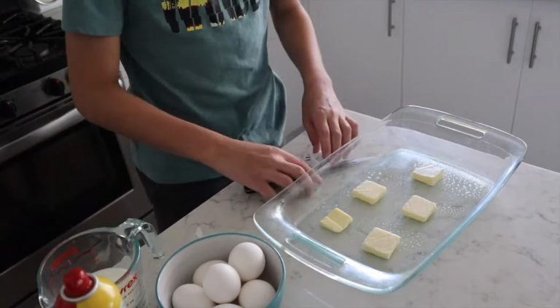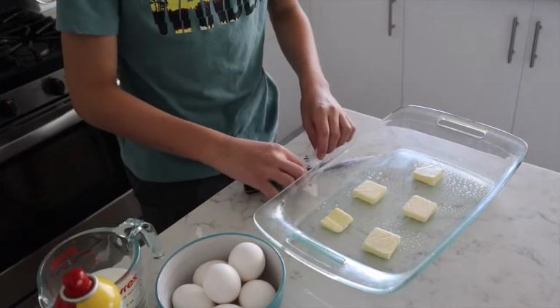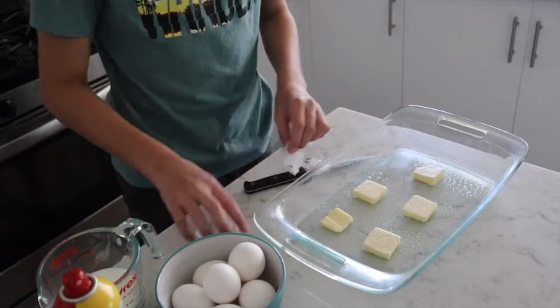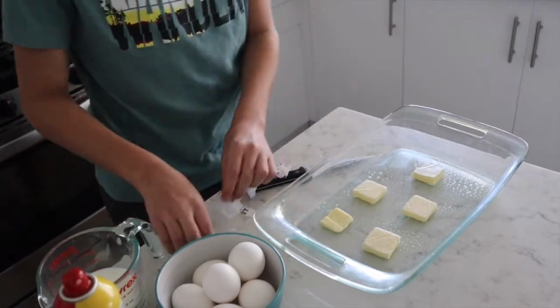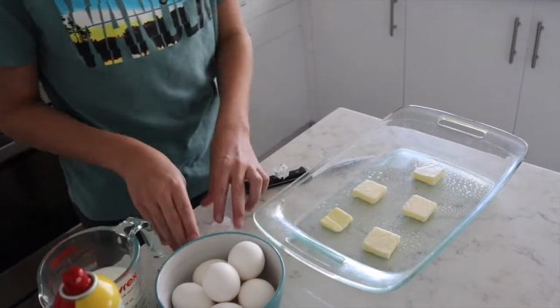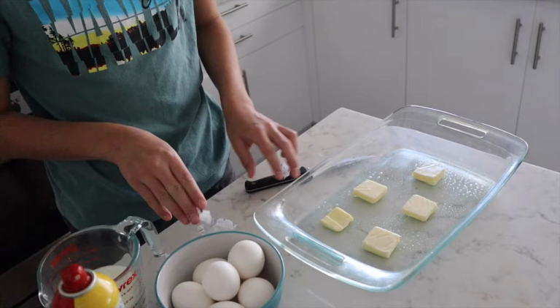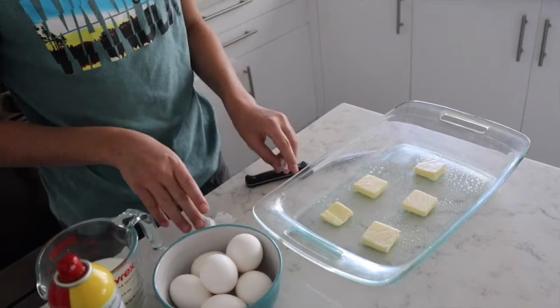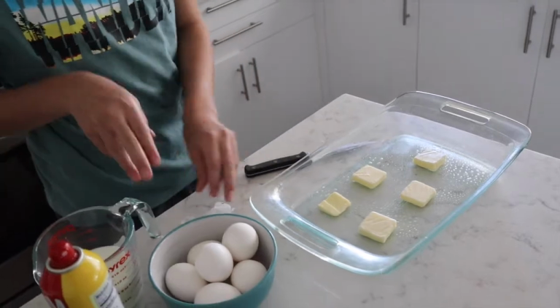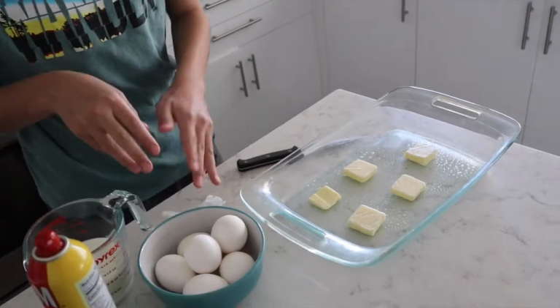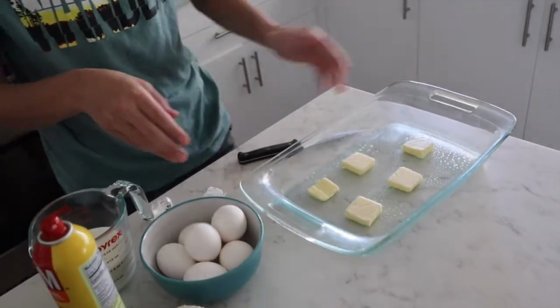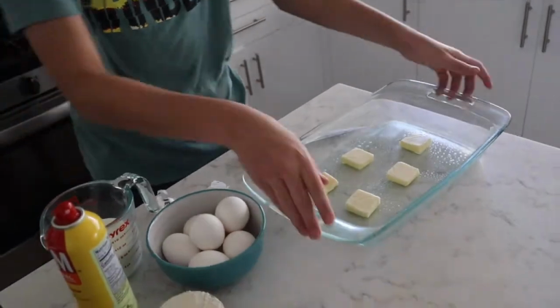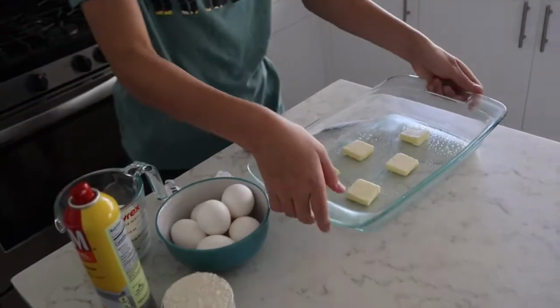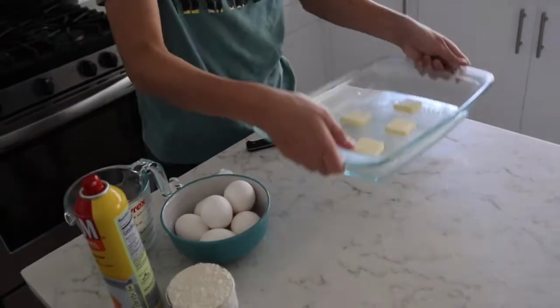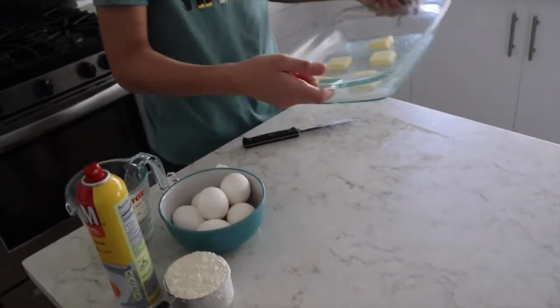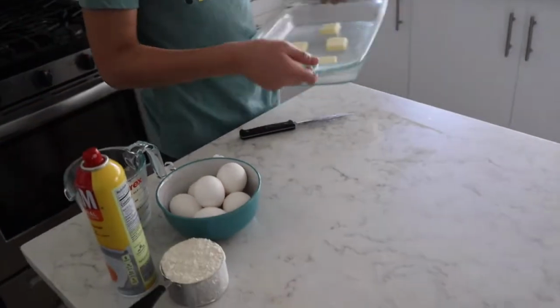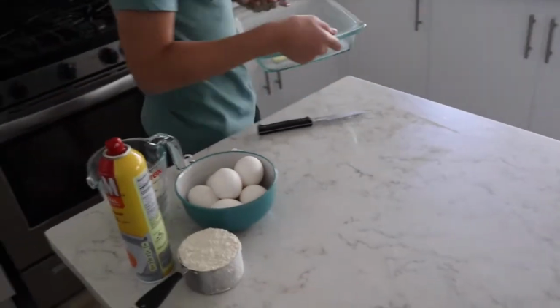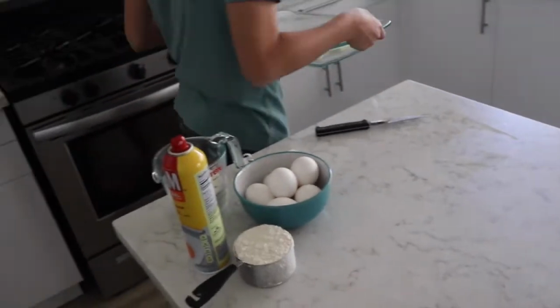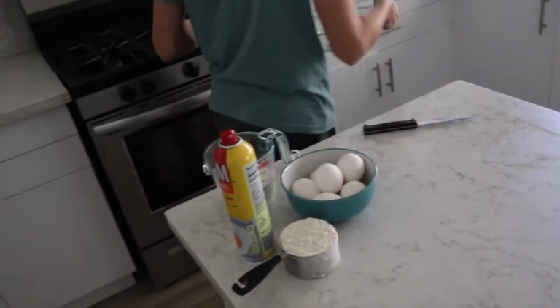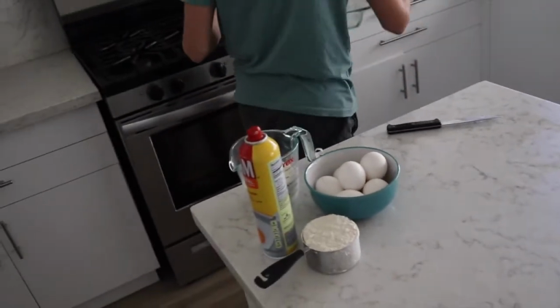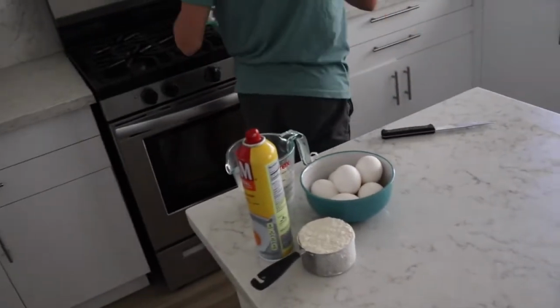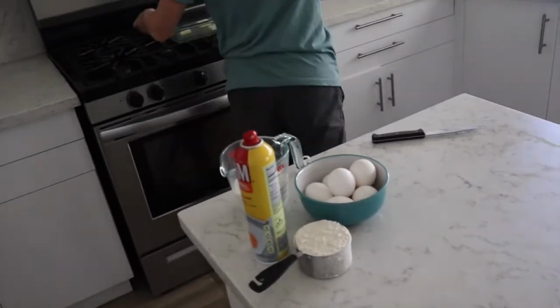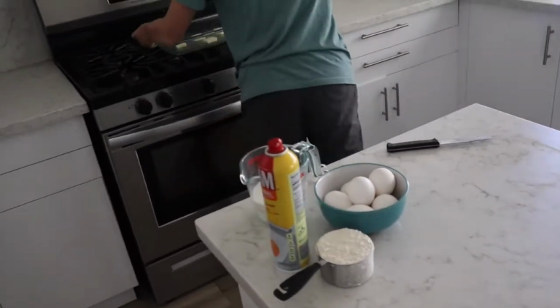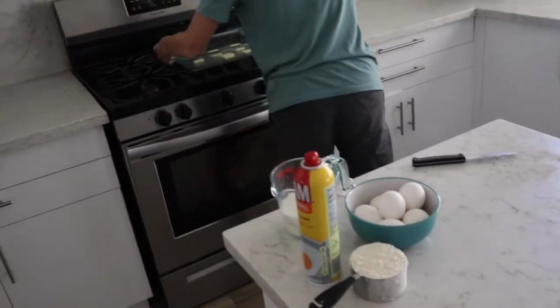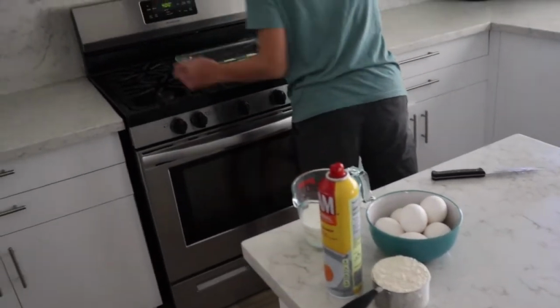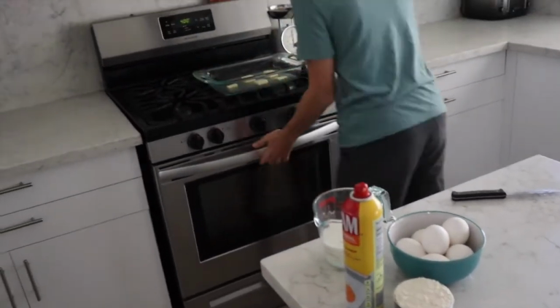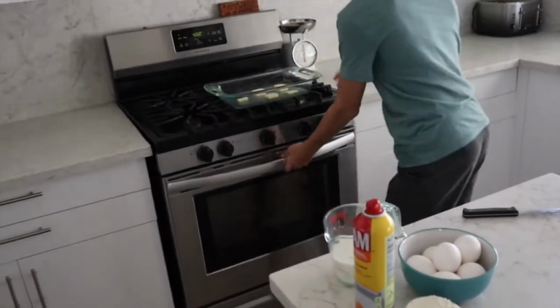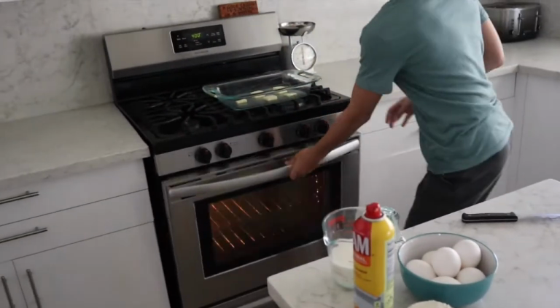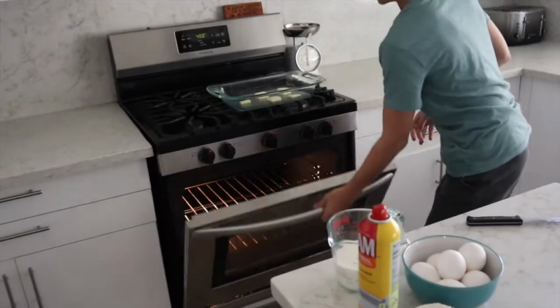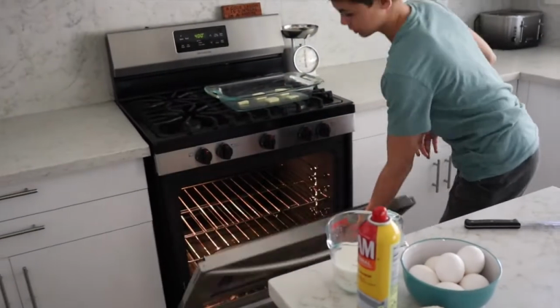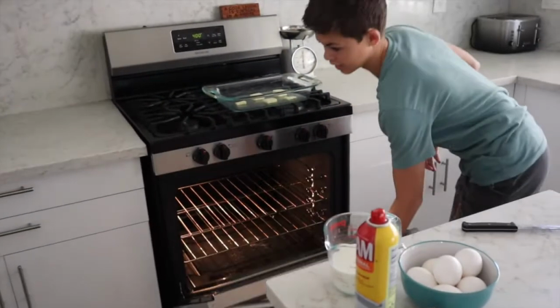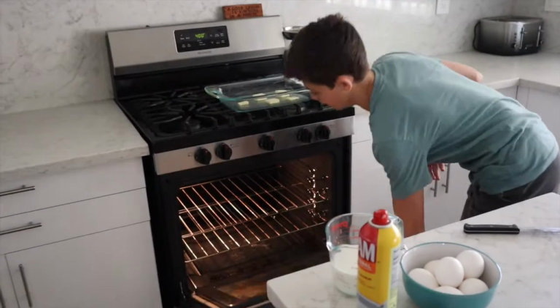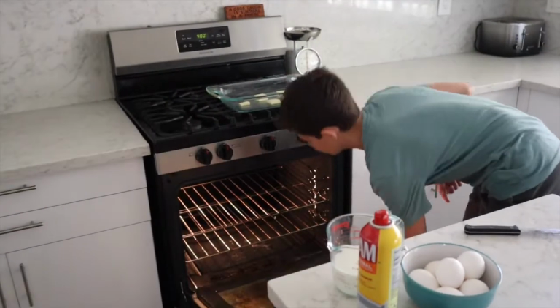Then stick it in the oven so the butter can melt, and we'll take it out after.